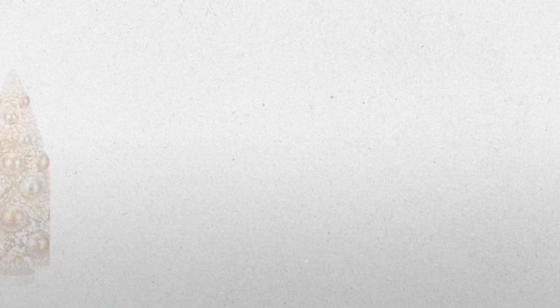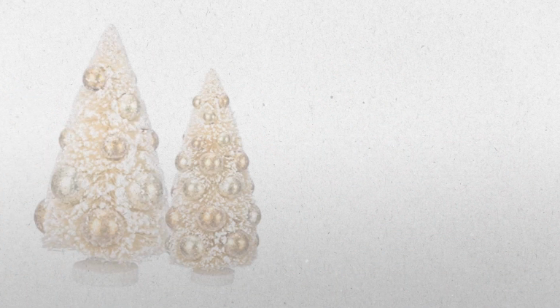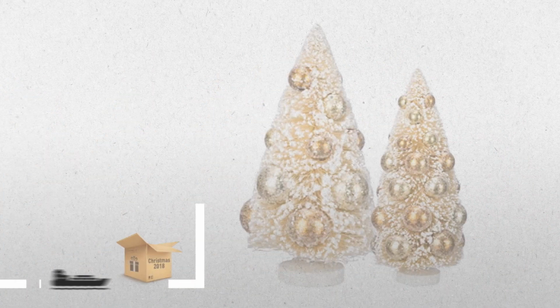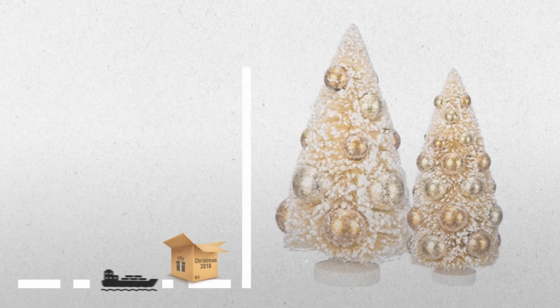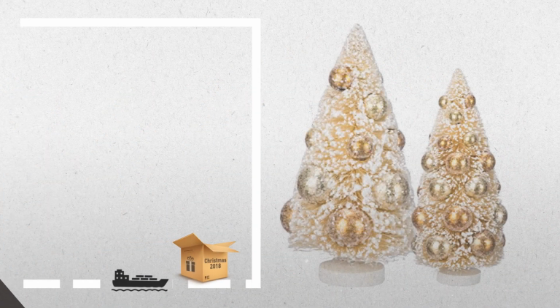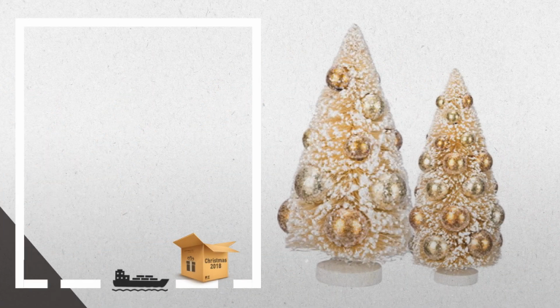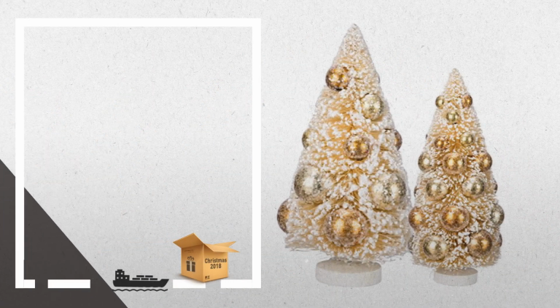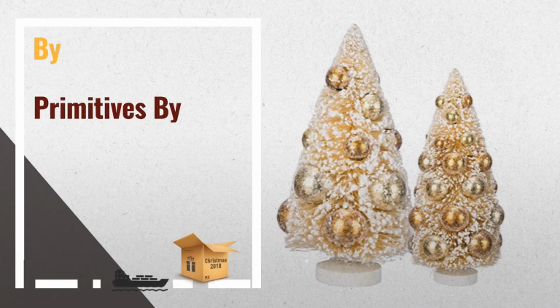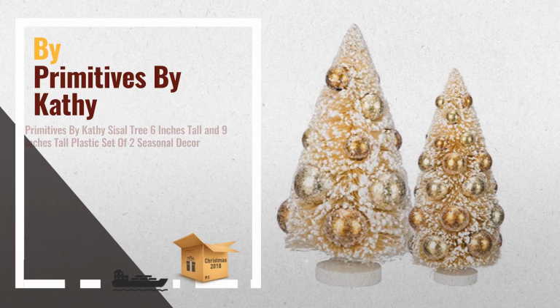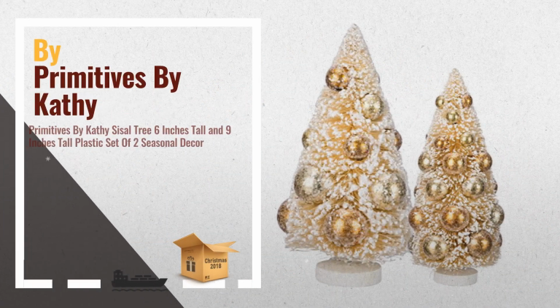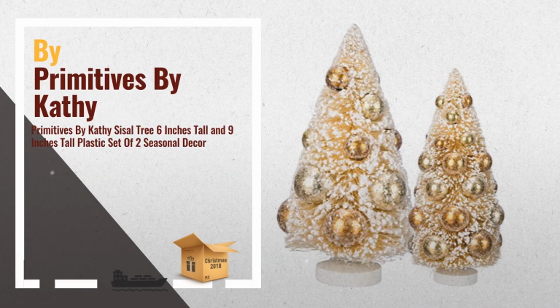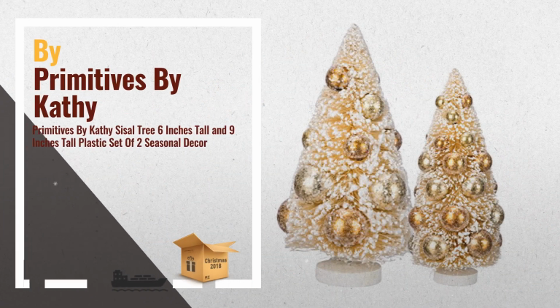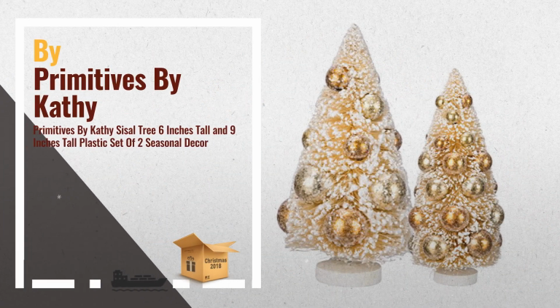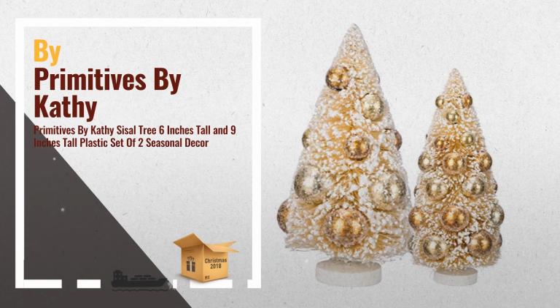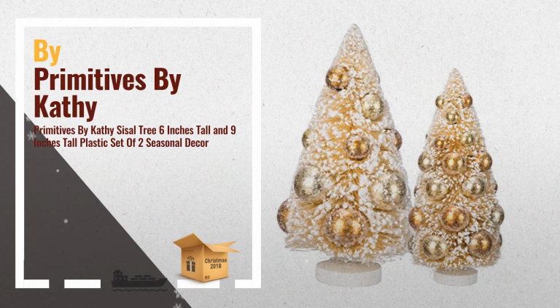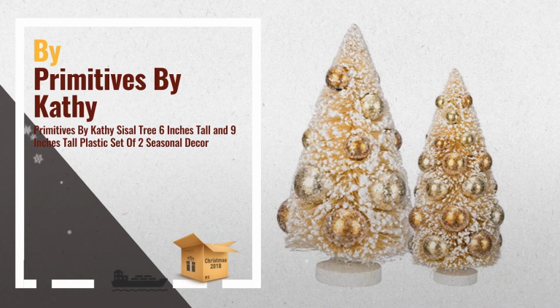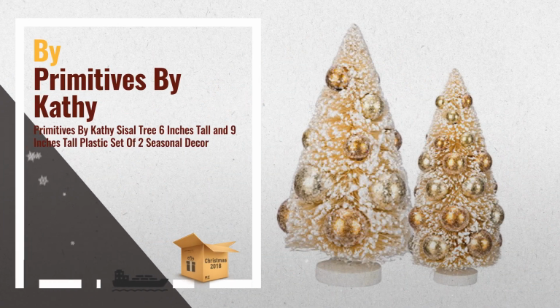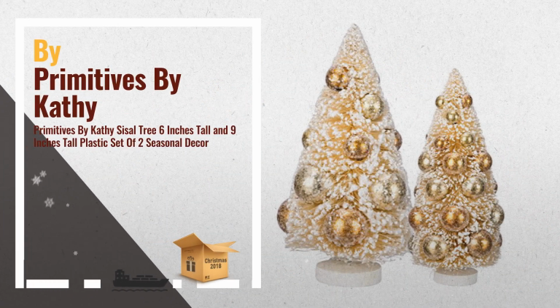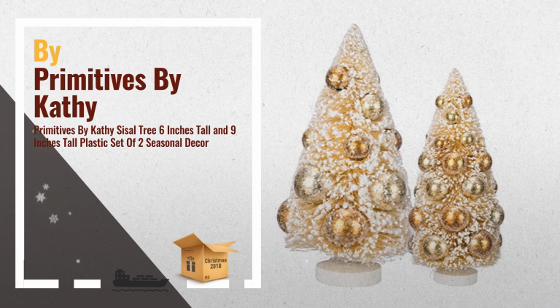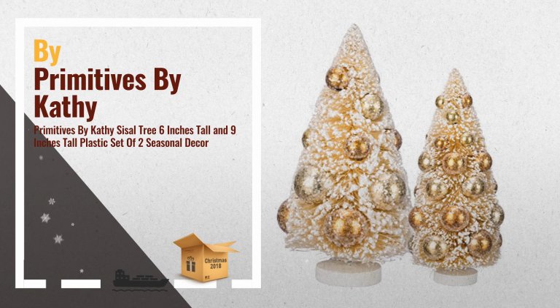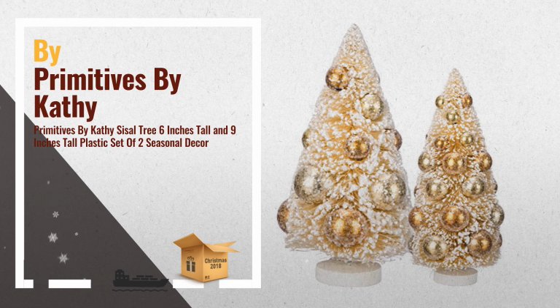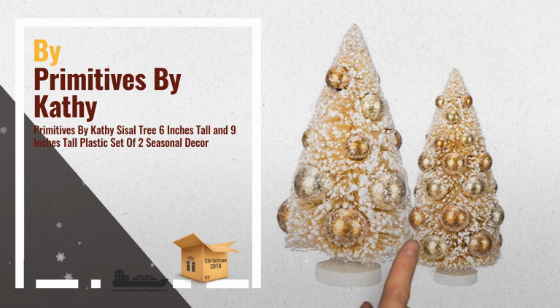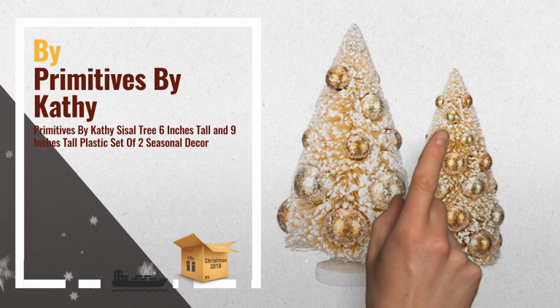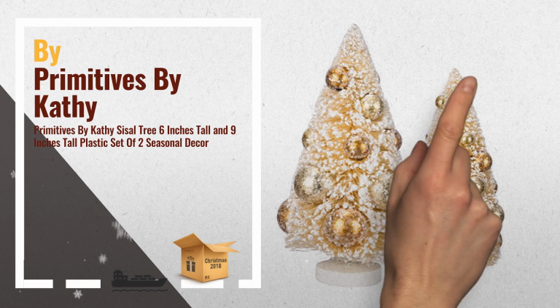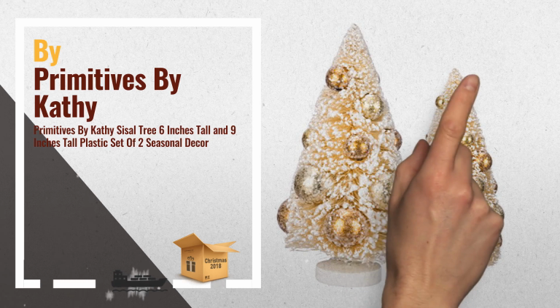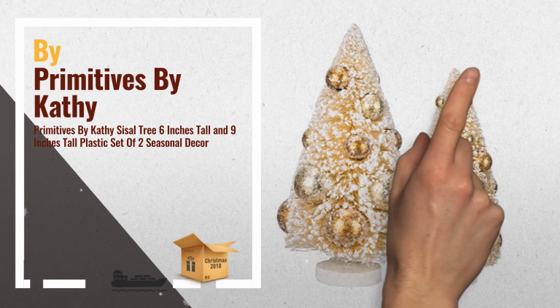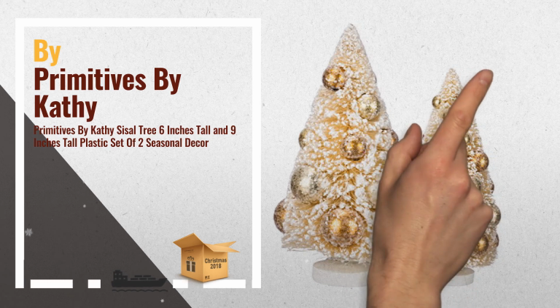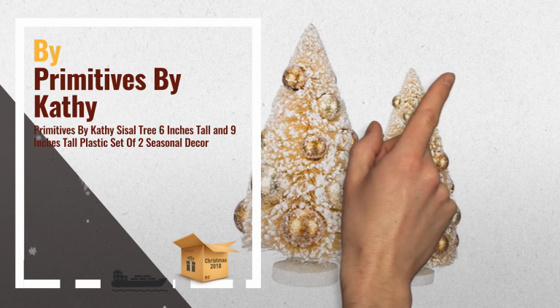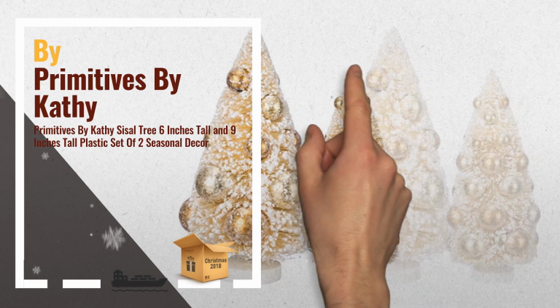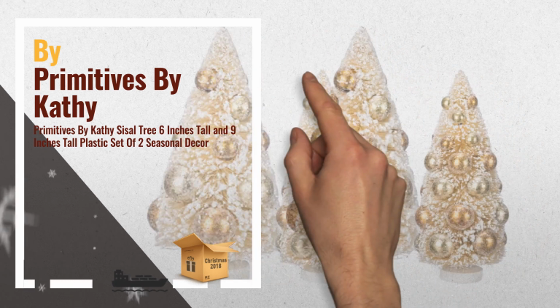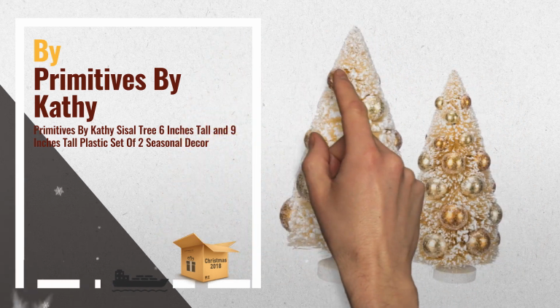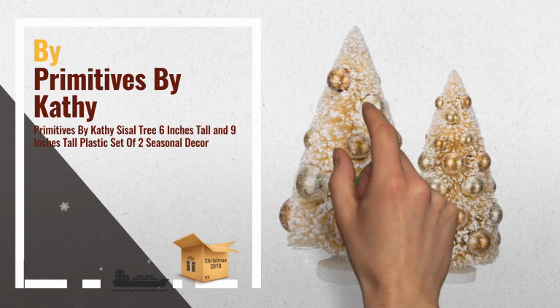Number 2: PVC Sisal, Beaded Construction on Wood Base, by Primitives by Cathy.